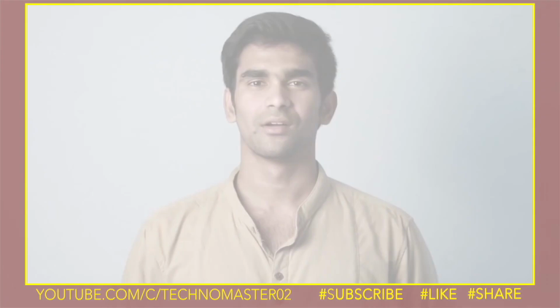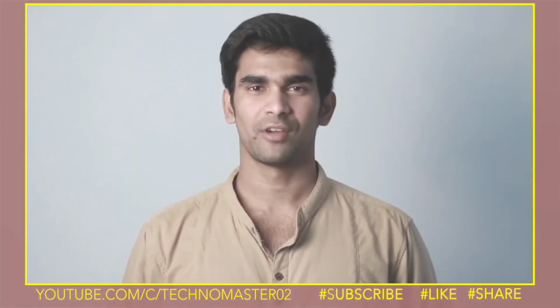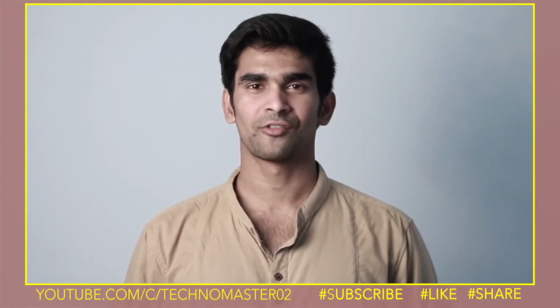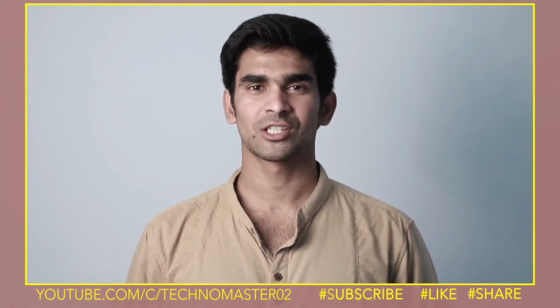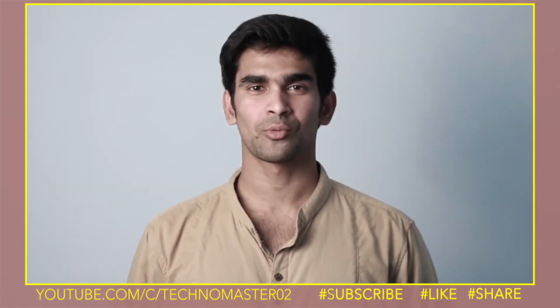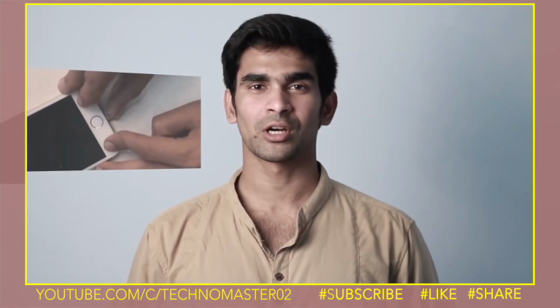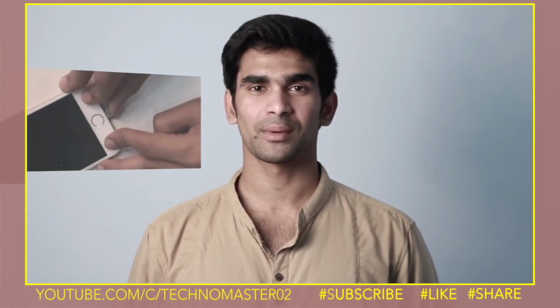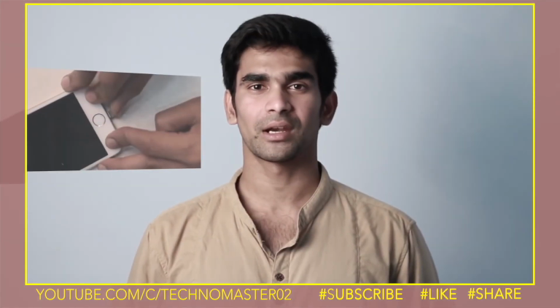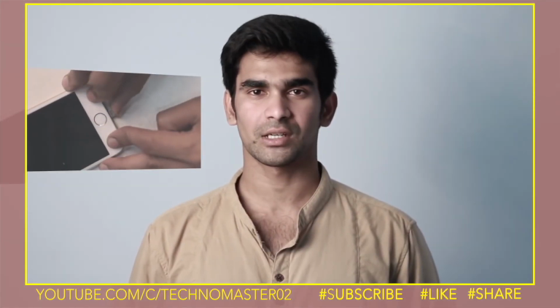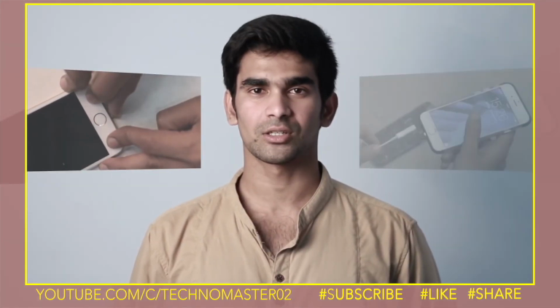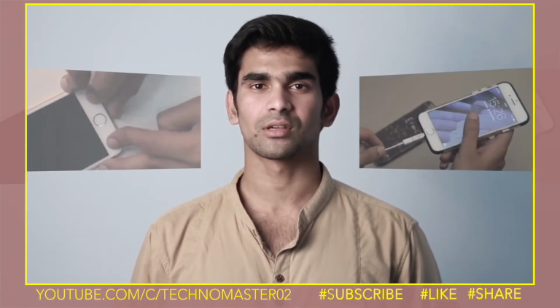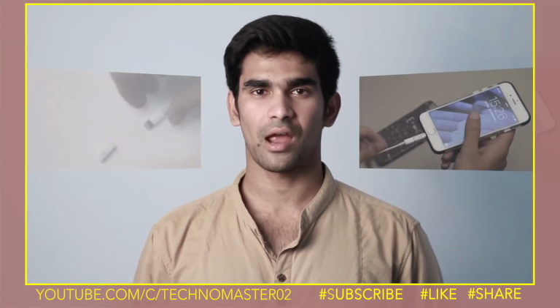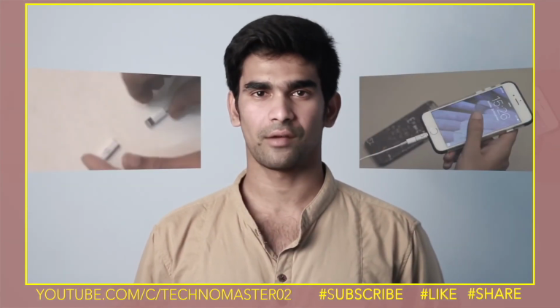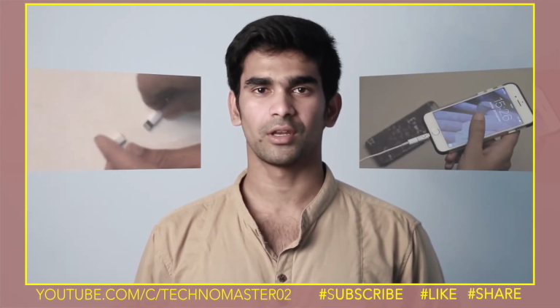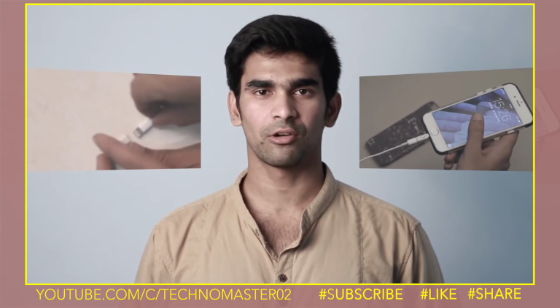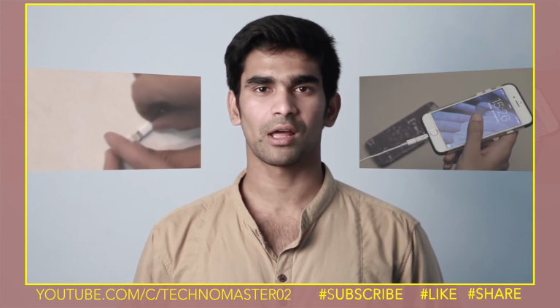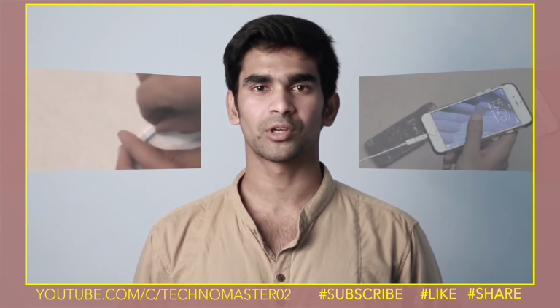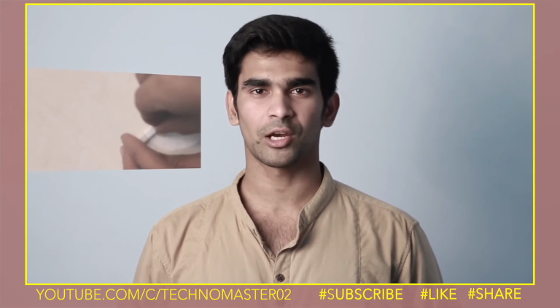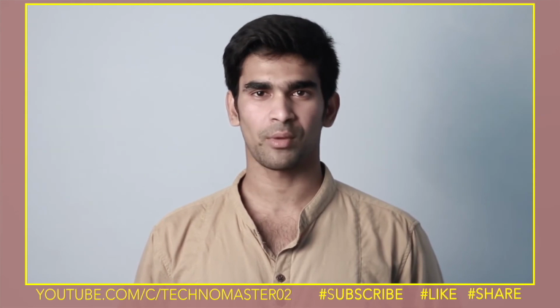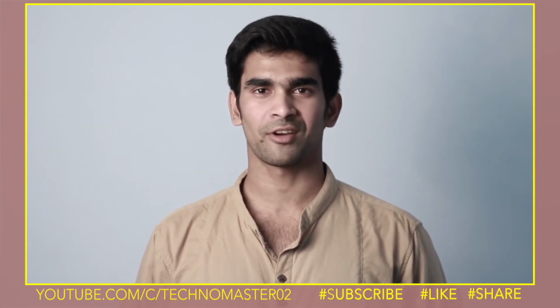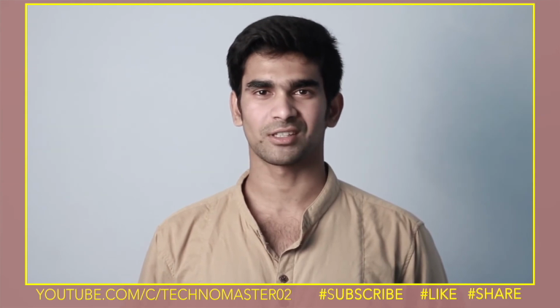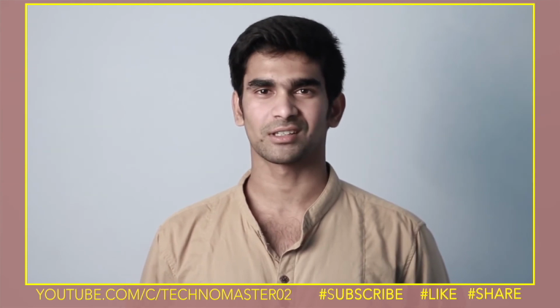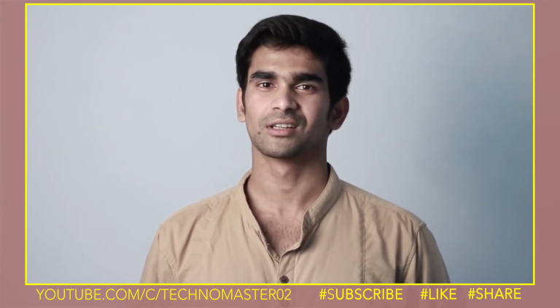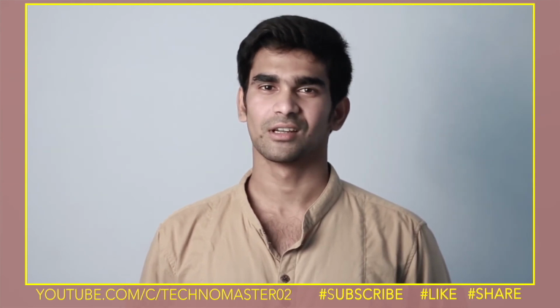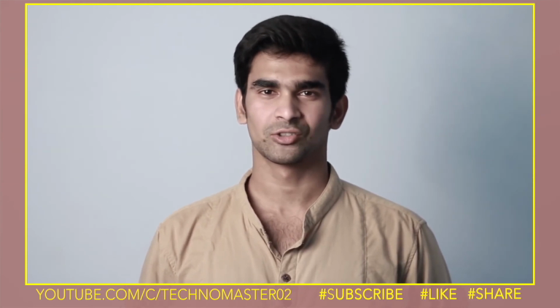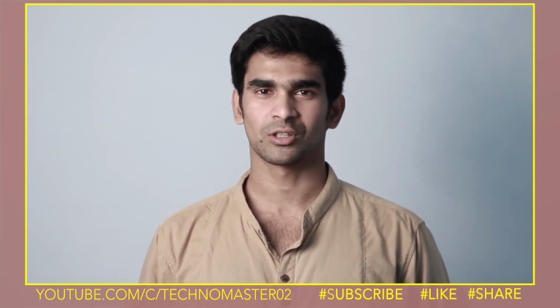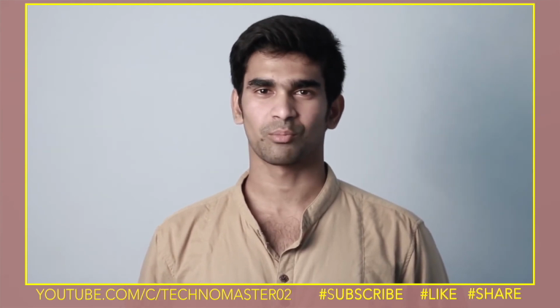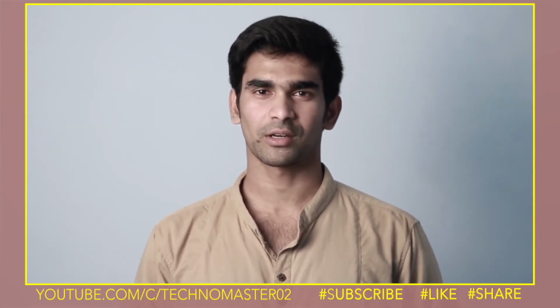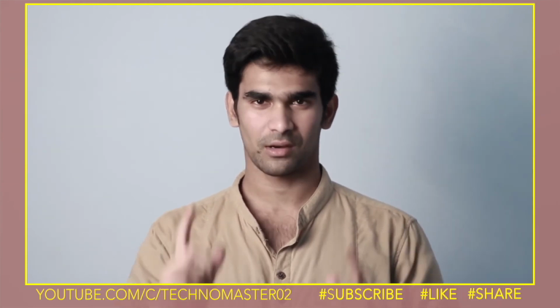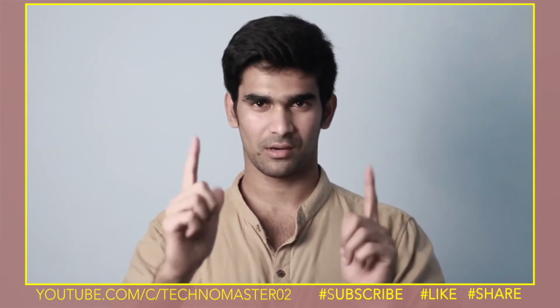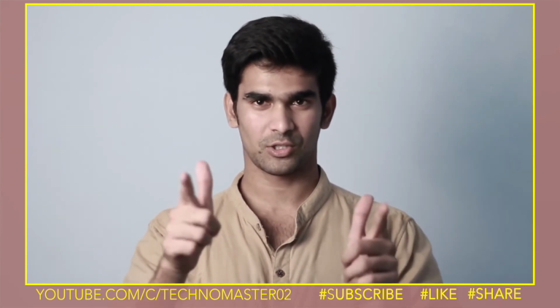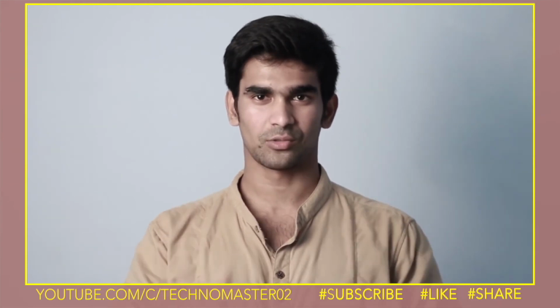We have finished our prototyping and testing, and now we need your help to take it to manufacturing so that the product can reach you.